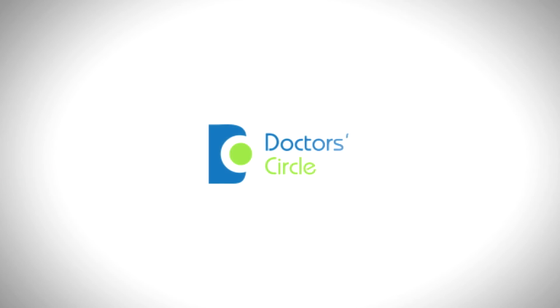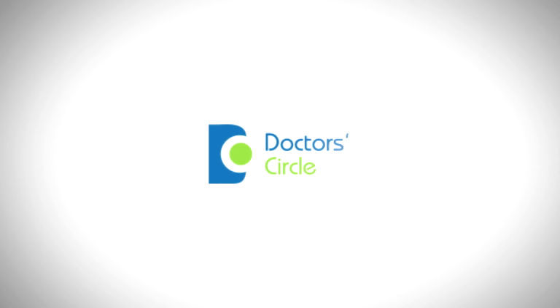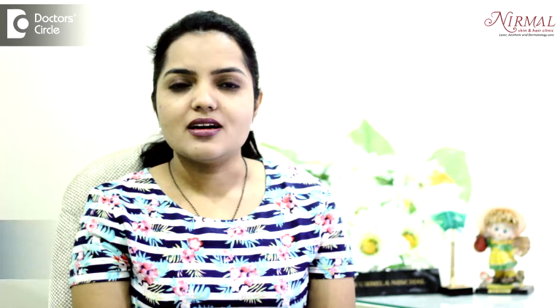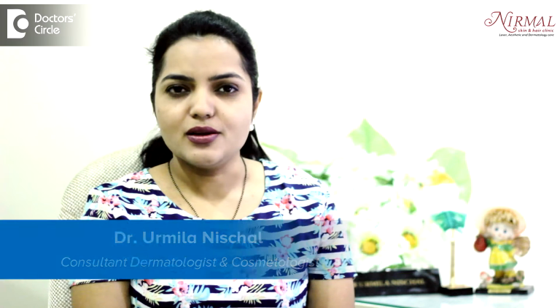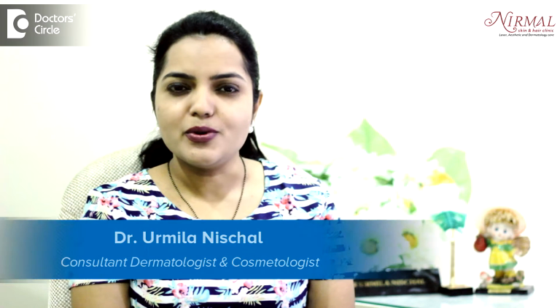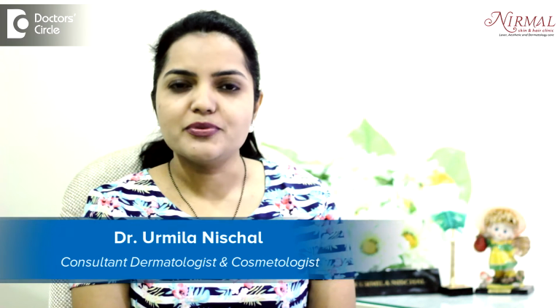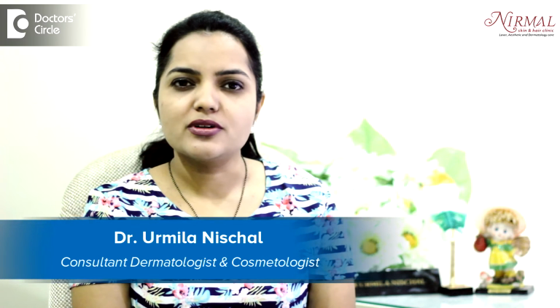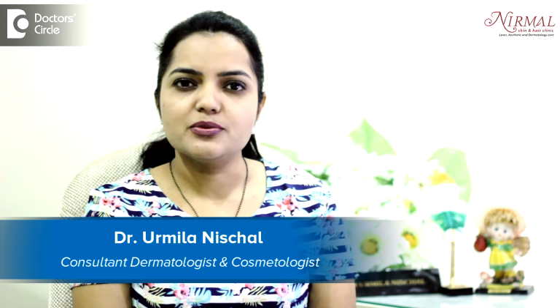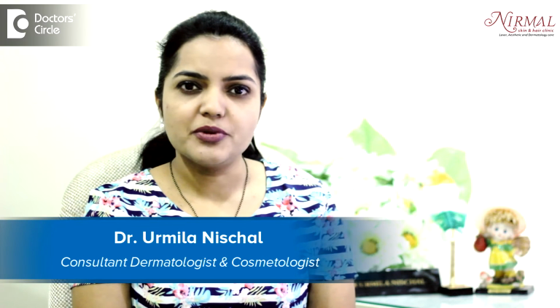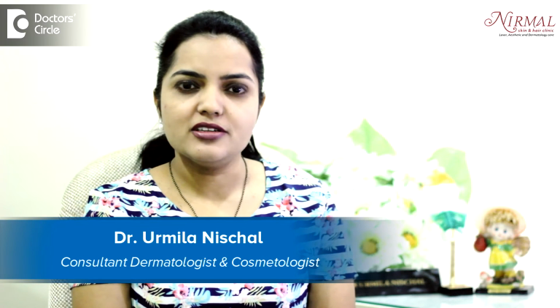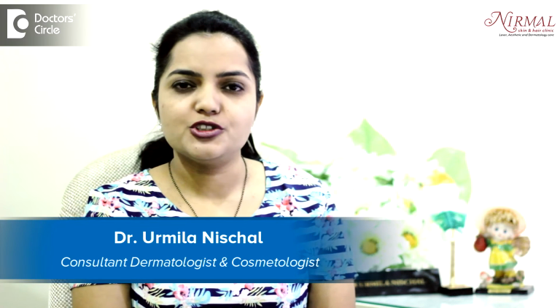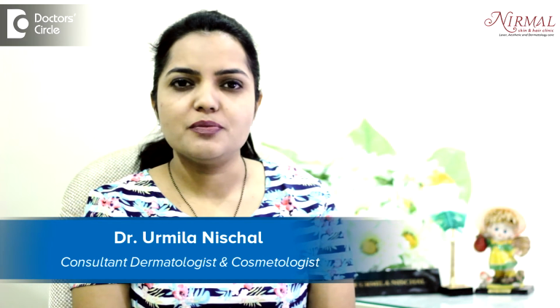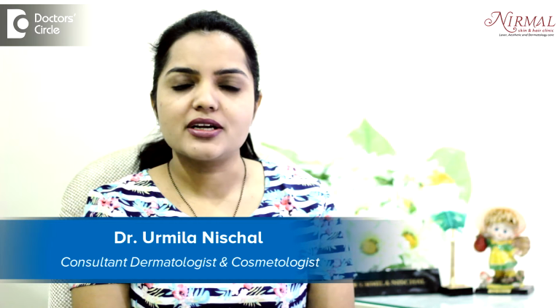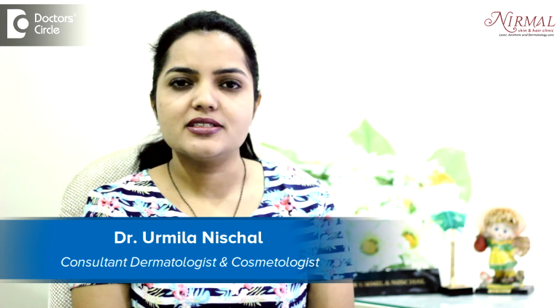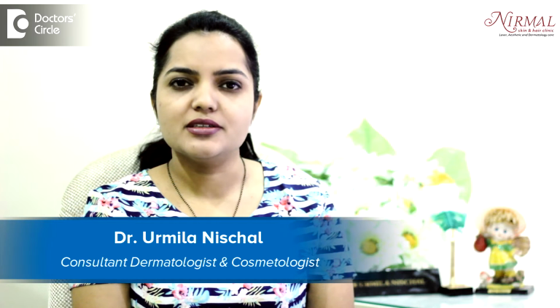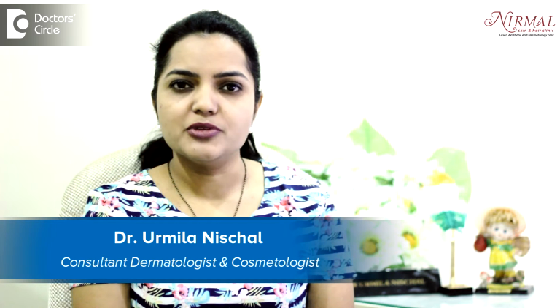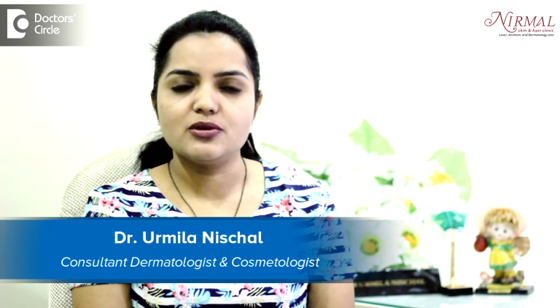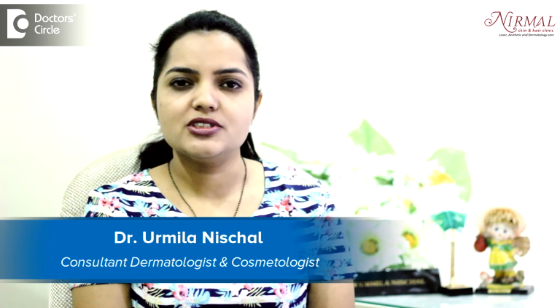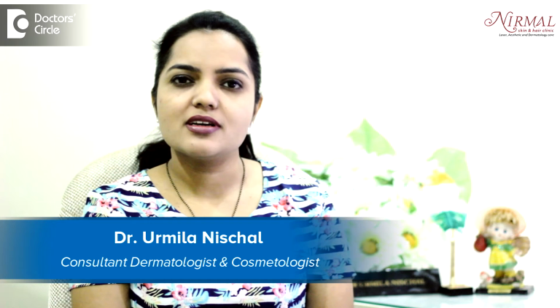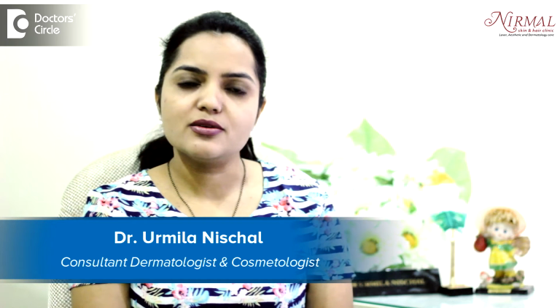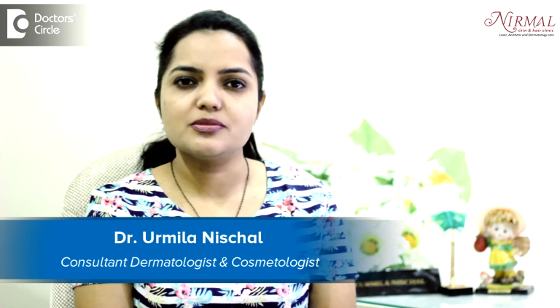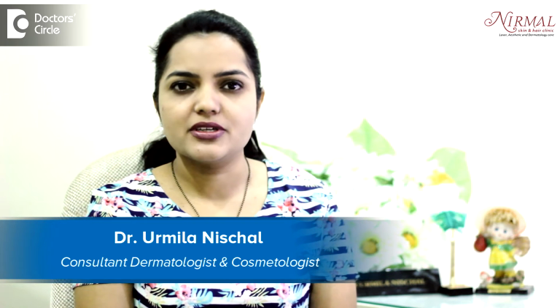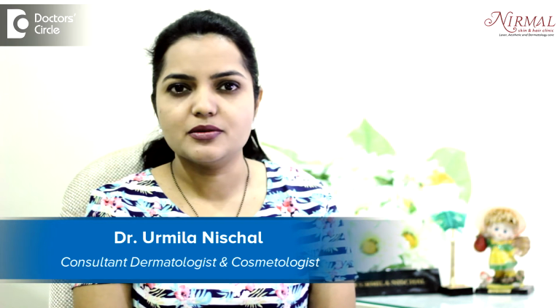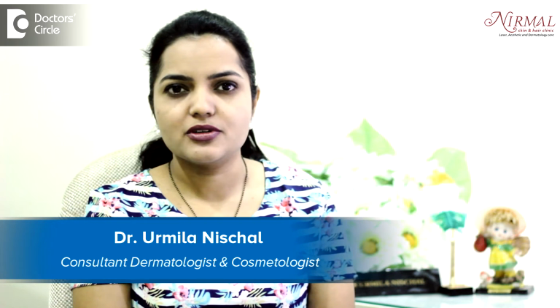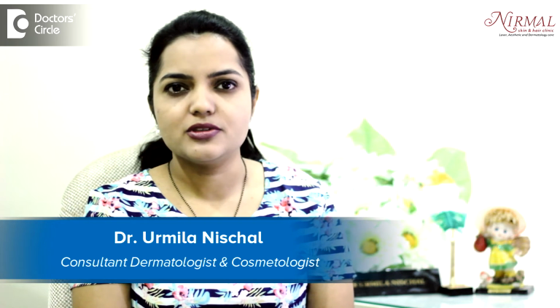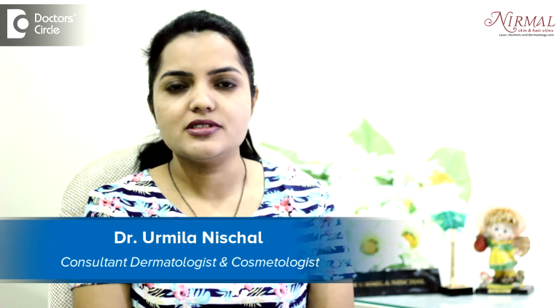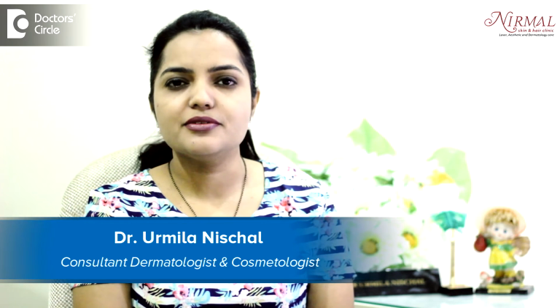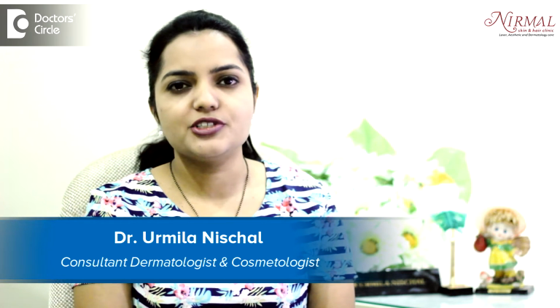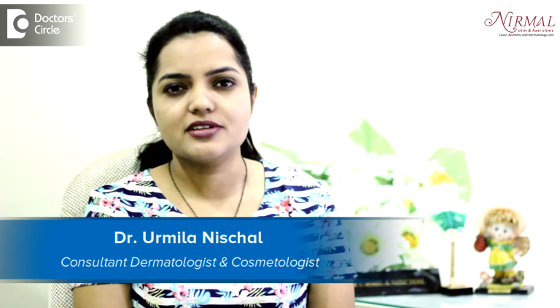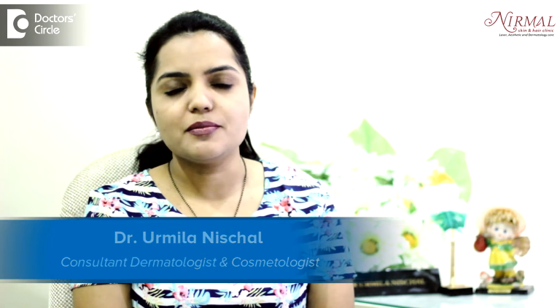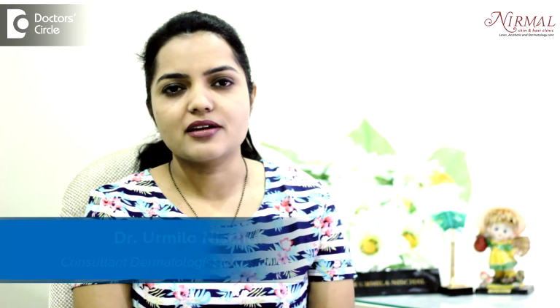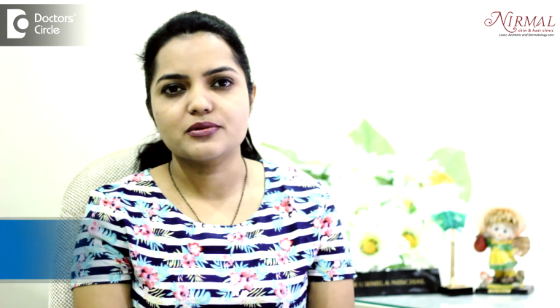Hello, I am Dr. Urmila Nishchal, practicing dermatologist and cosmetic dermatologist in Vijayanagara, Bangalore.